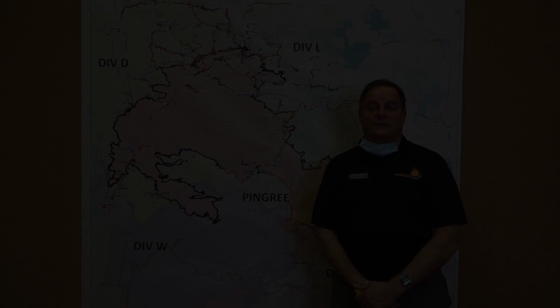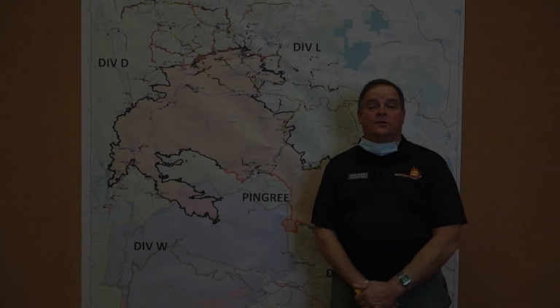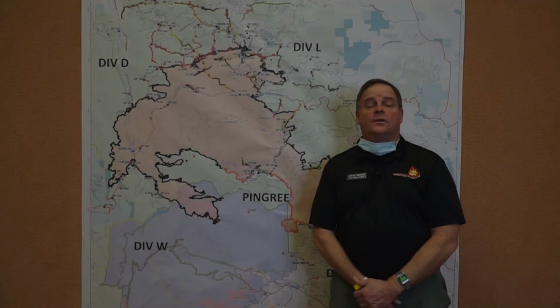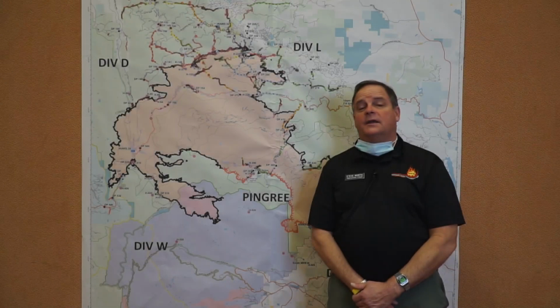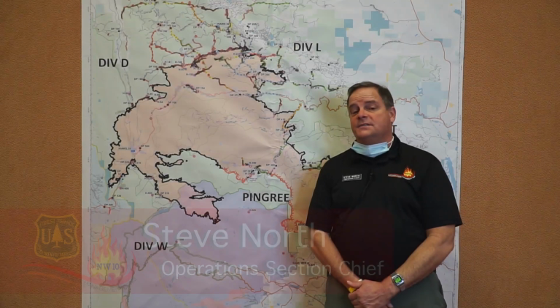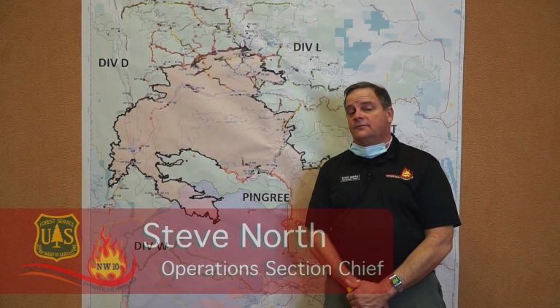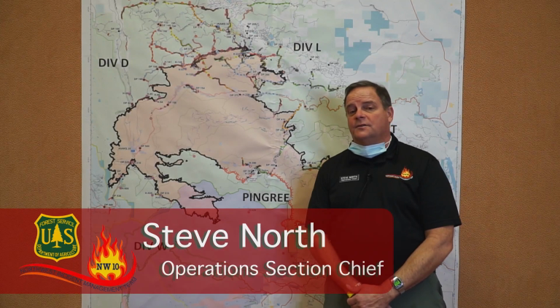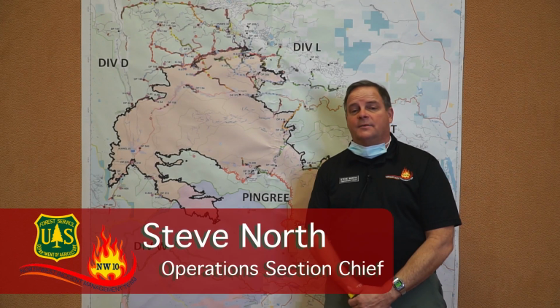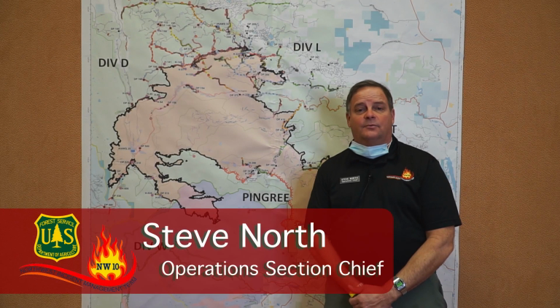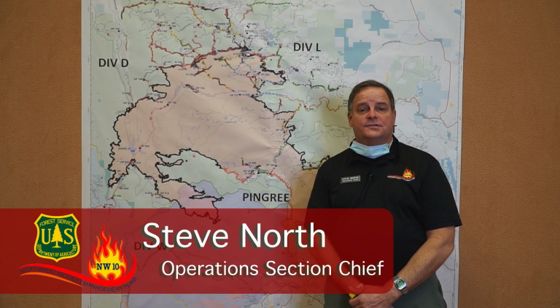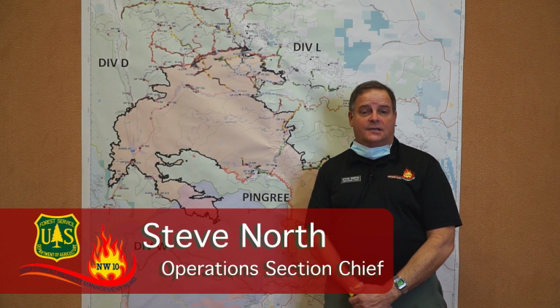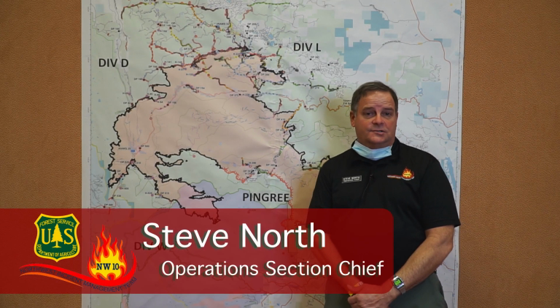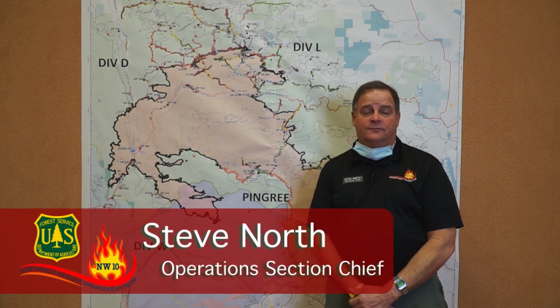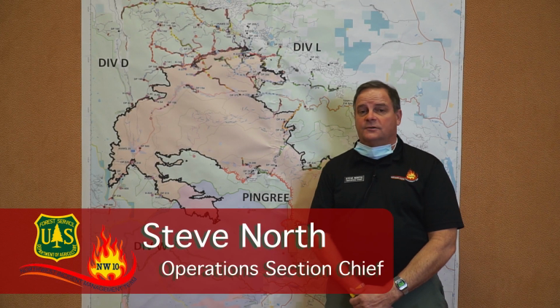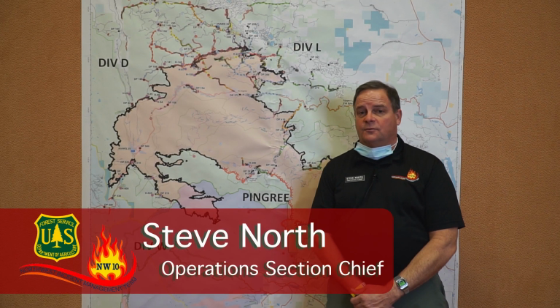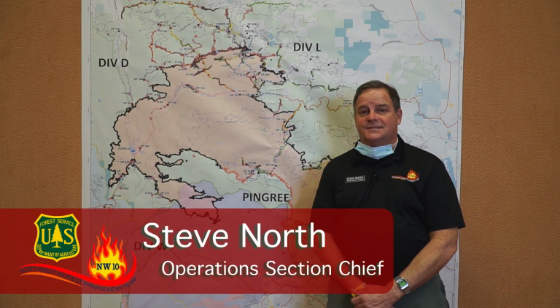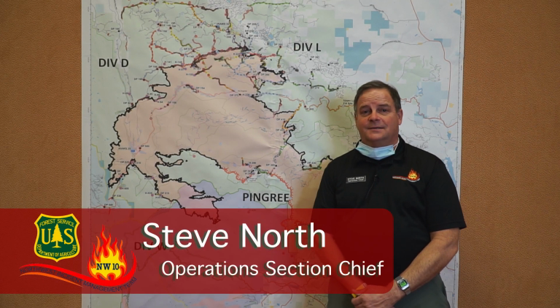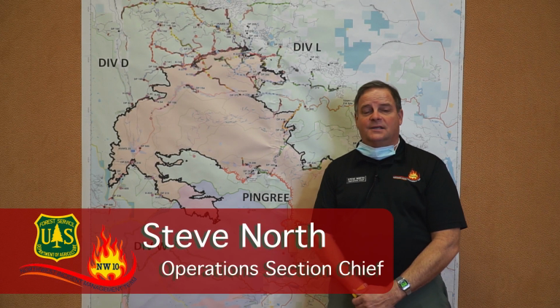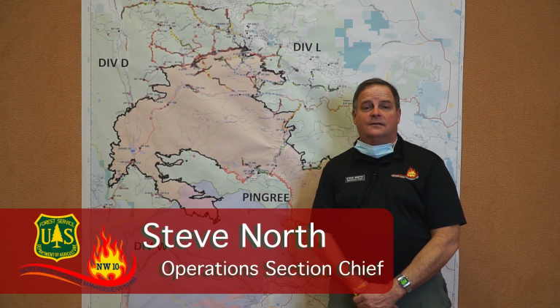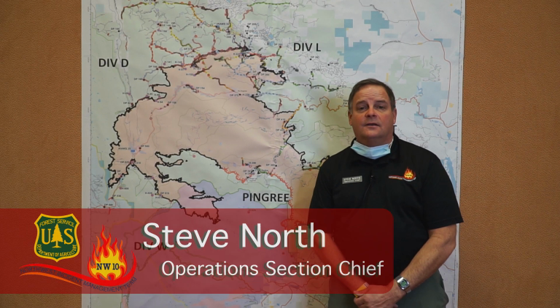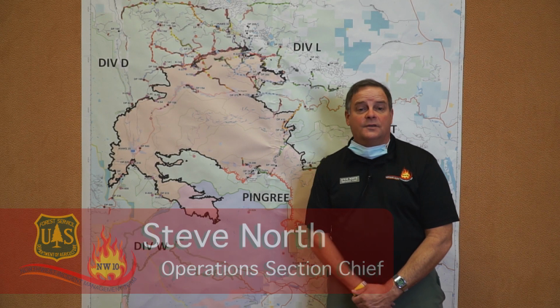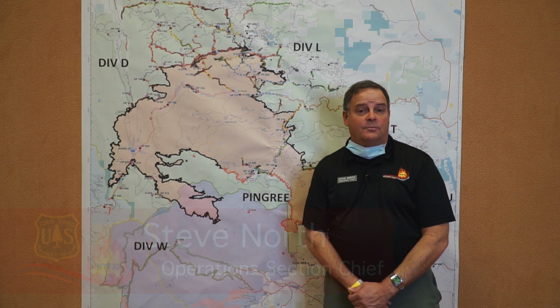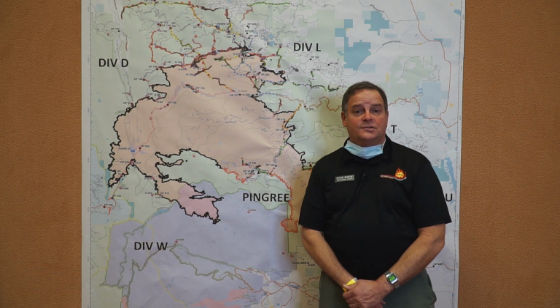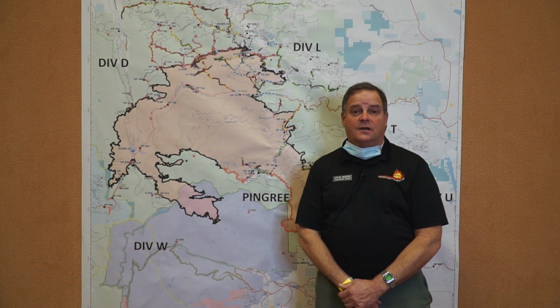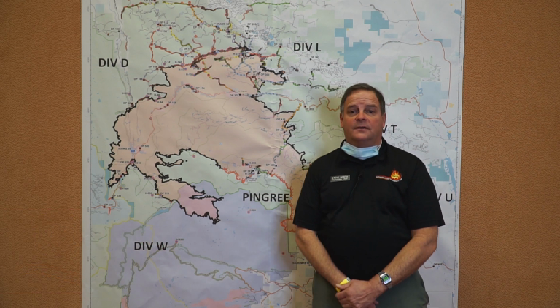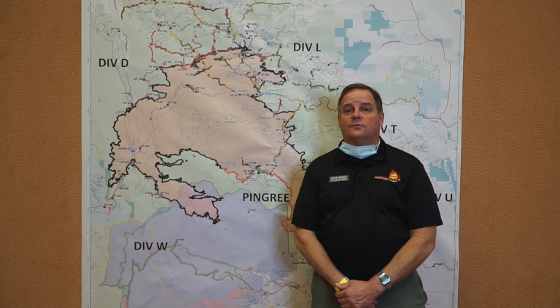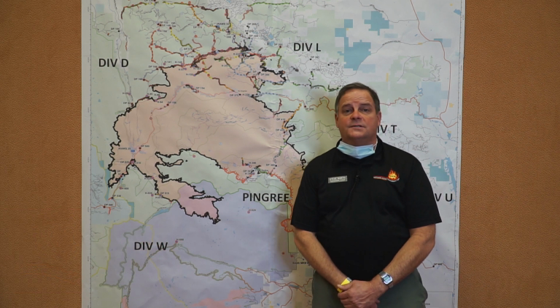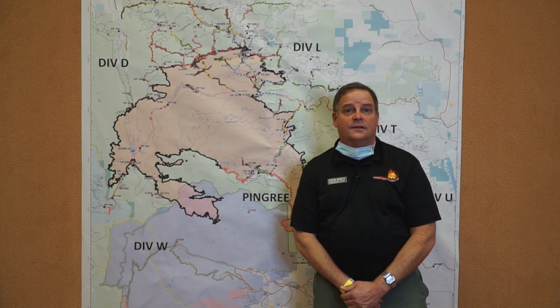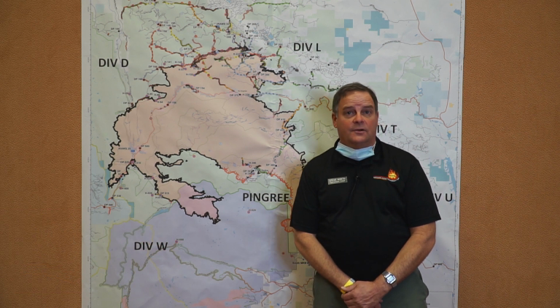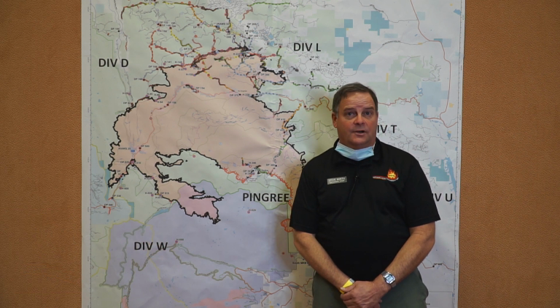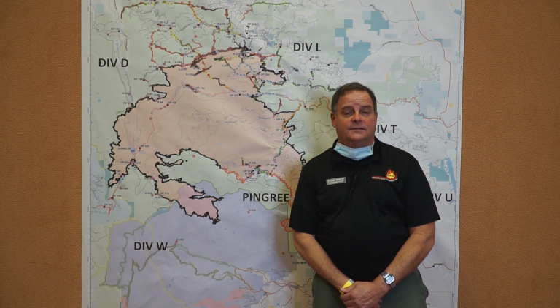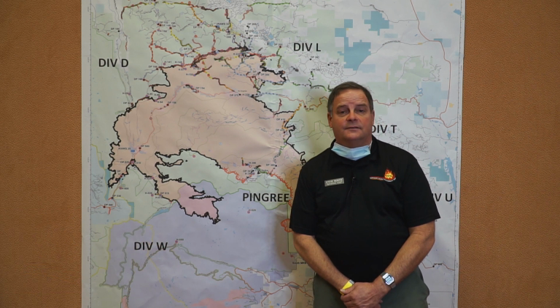Good morning, my name is Steve North. I'm an operations section chief with Northwest Team 10 with an operational update for Wednesday, November 18th.